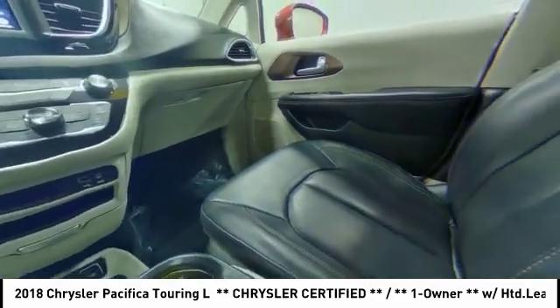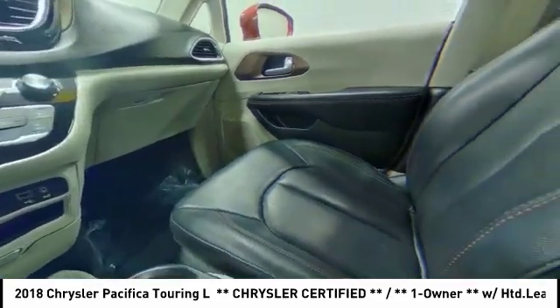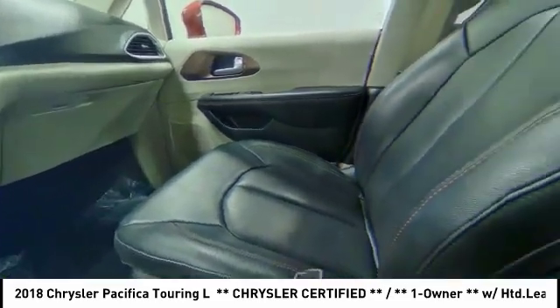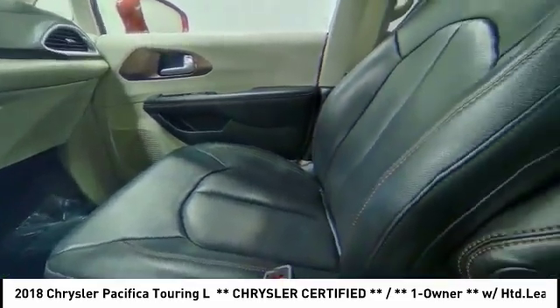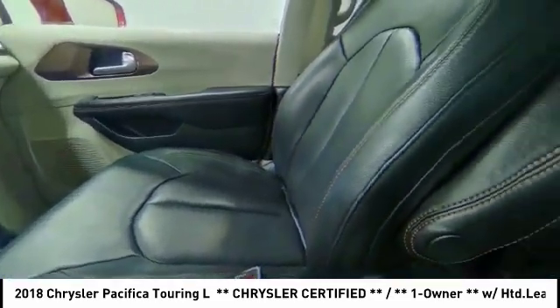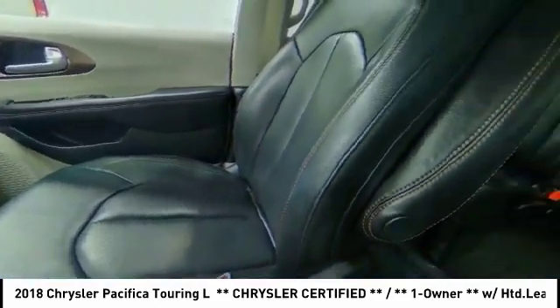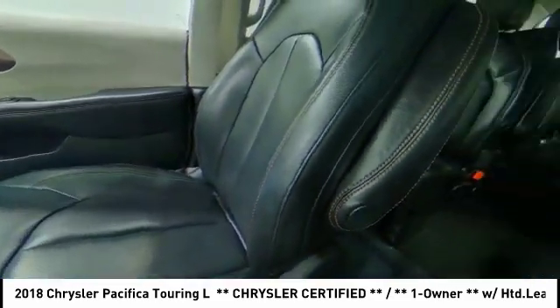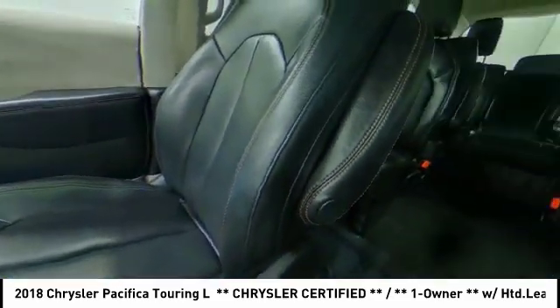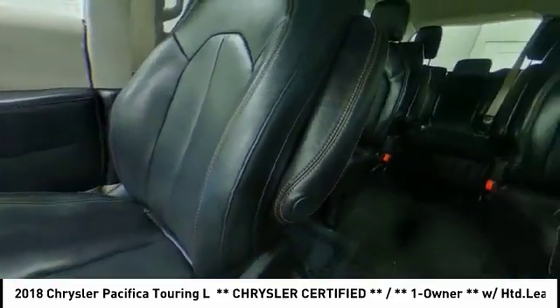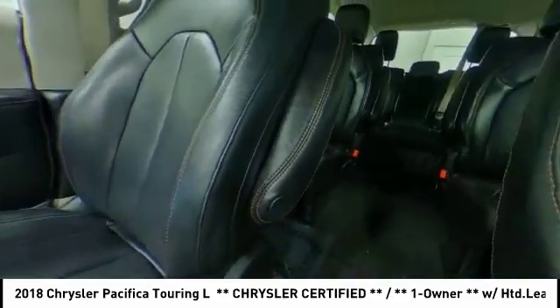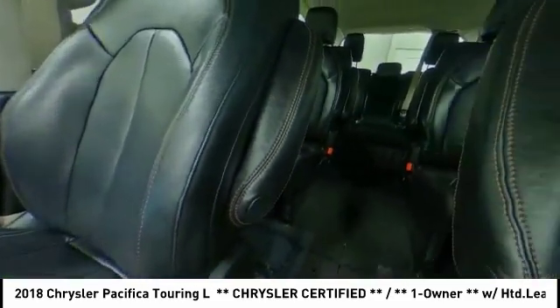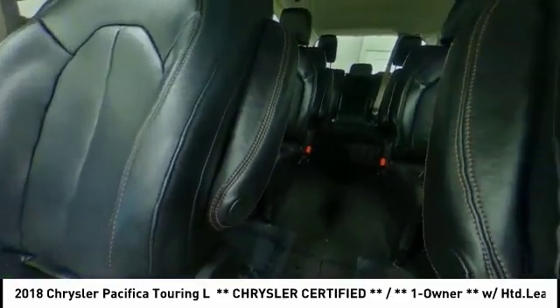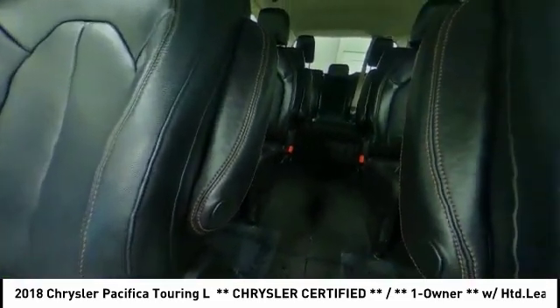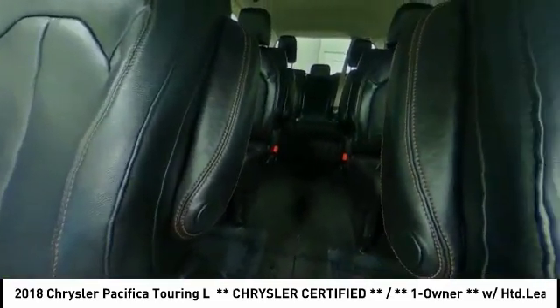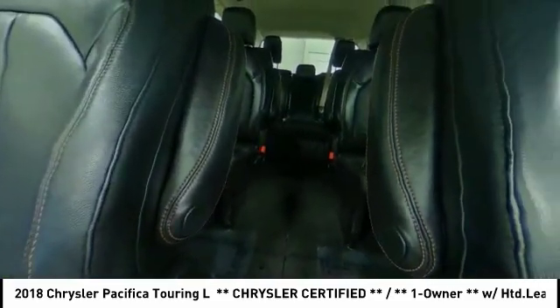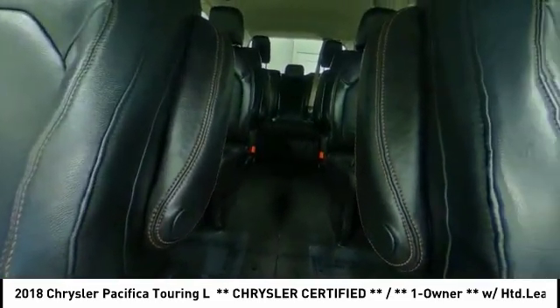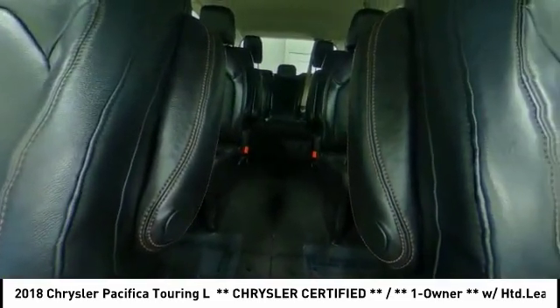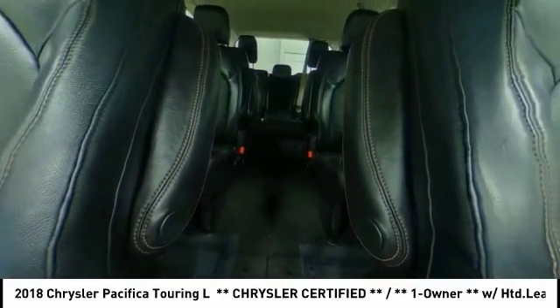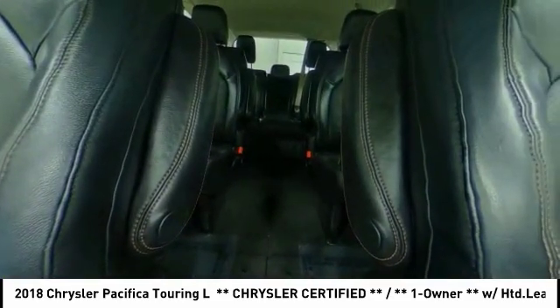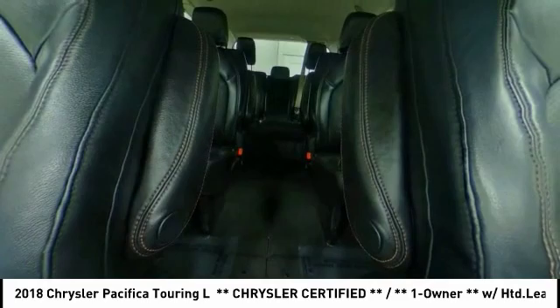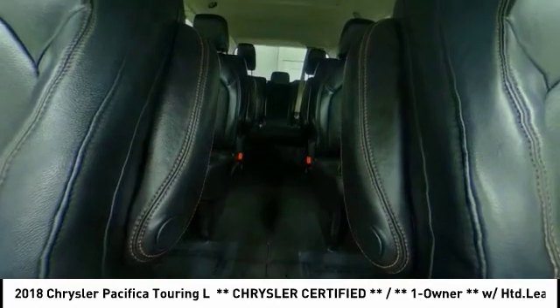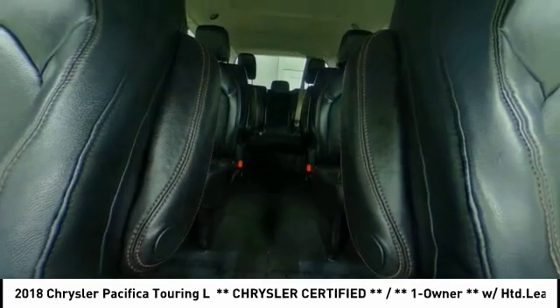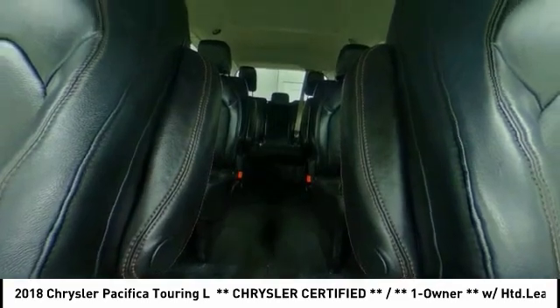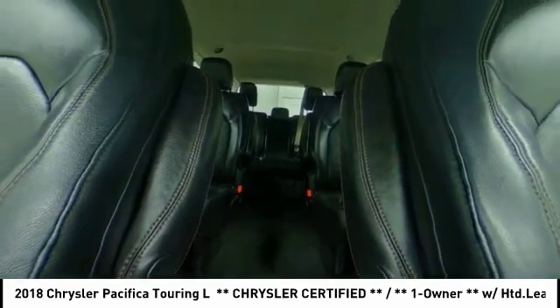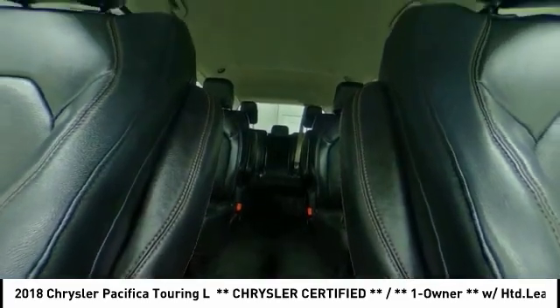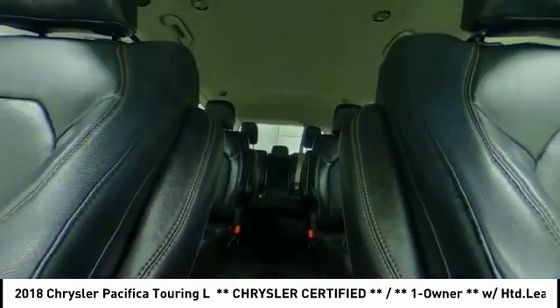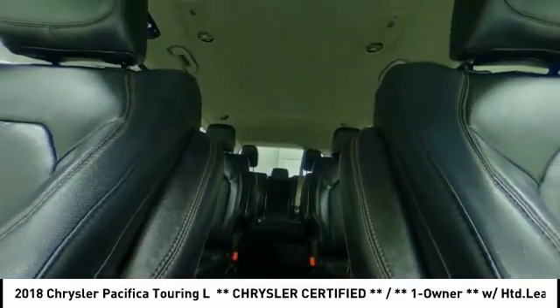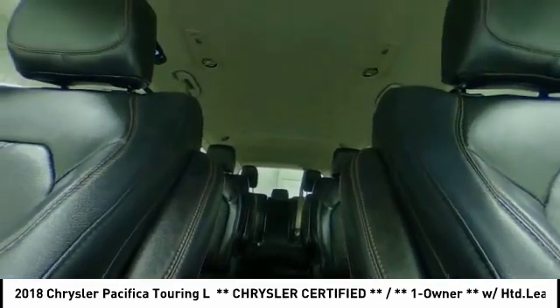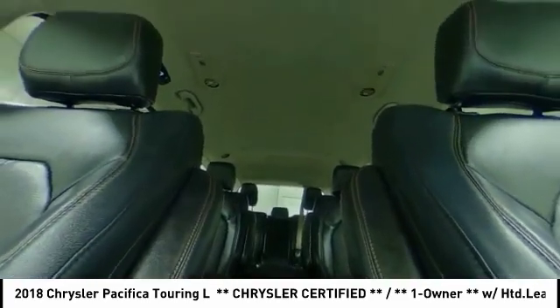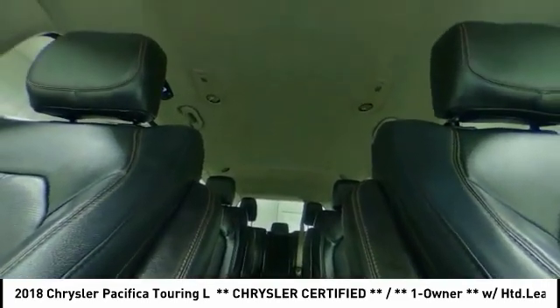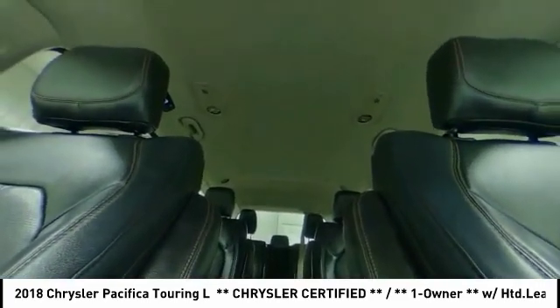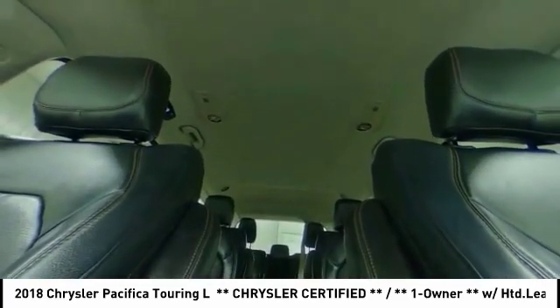Heated mirrors. Aluminum wheels. Rear spoiler. Power liftgate. Brake assist.